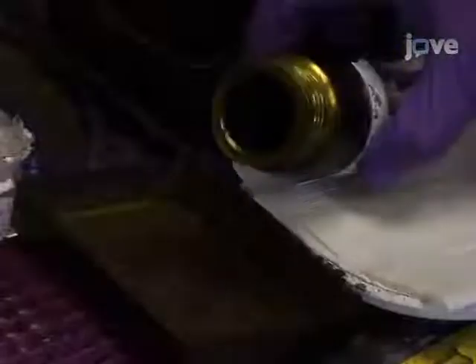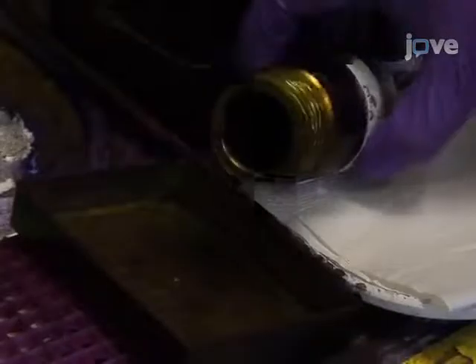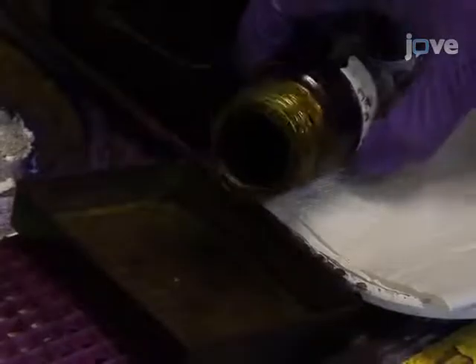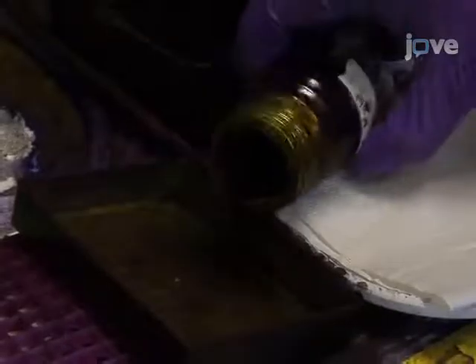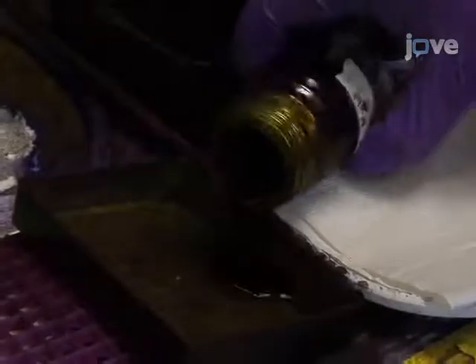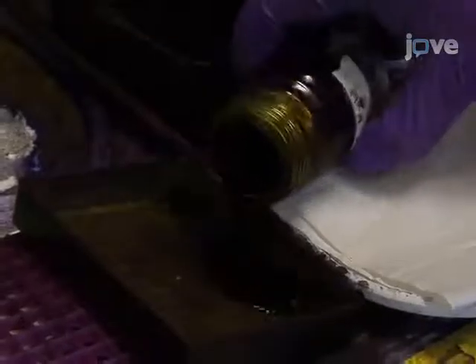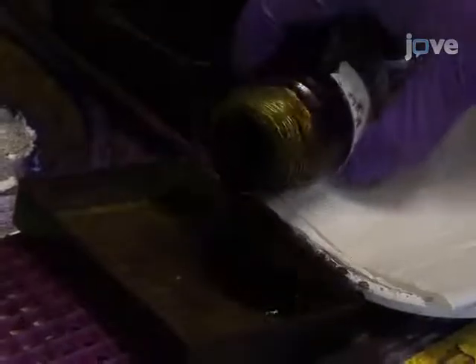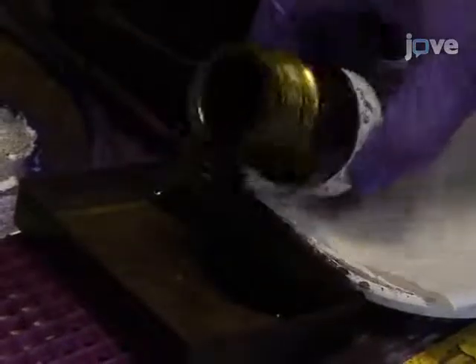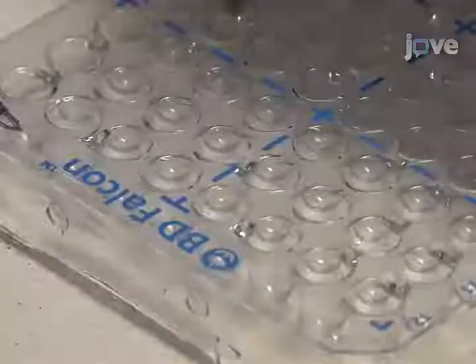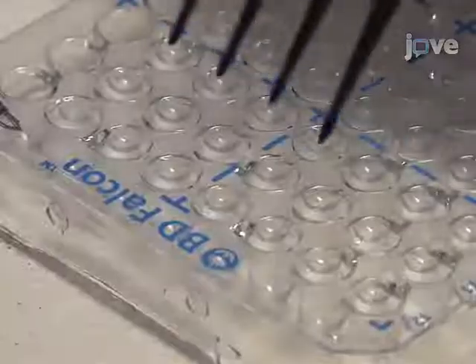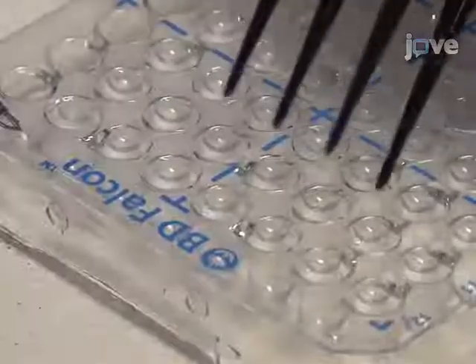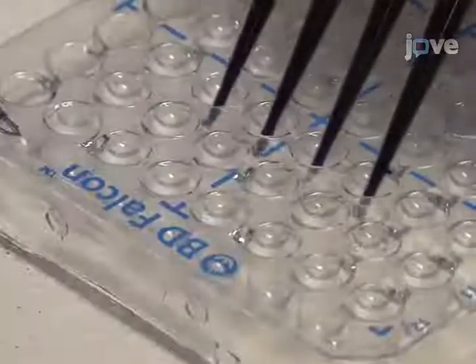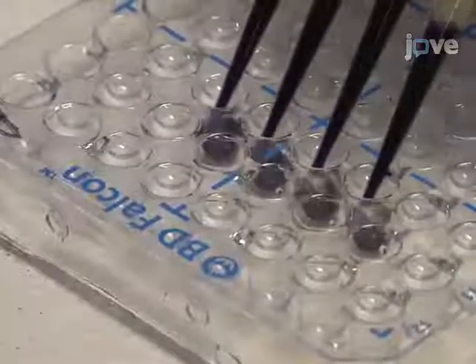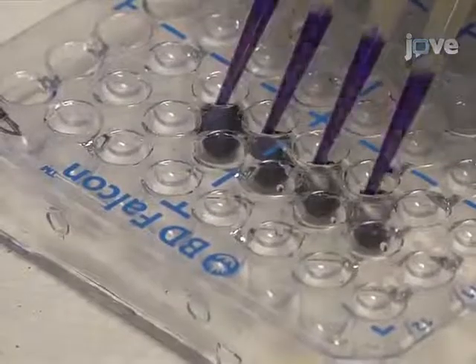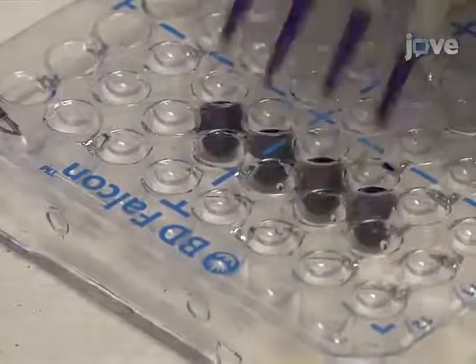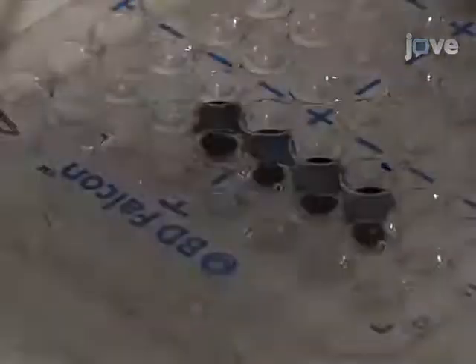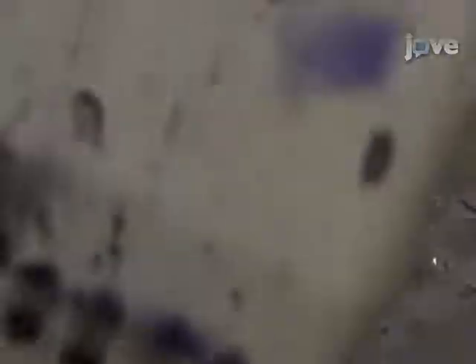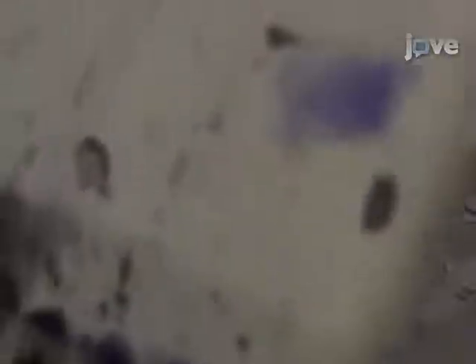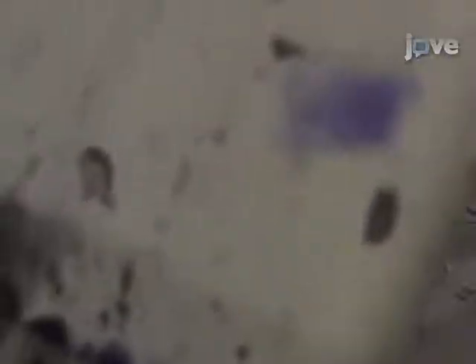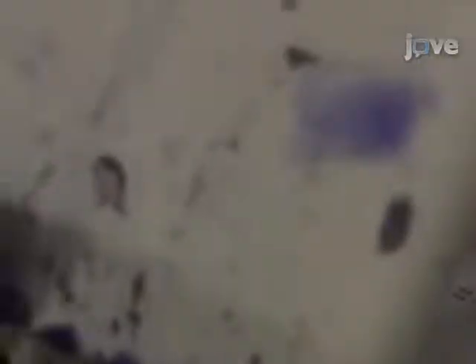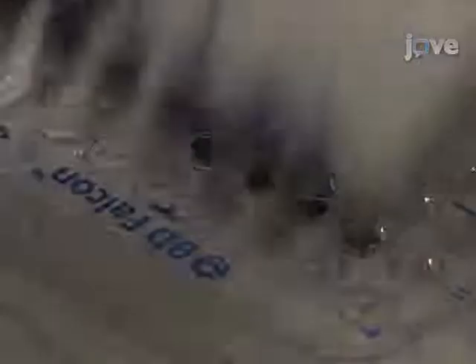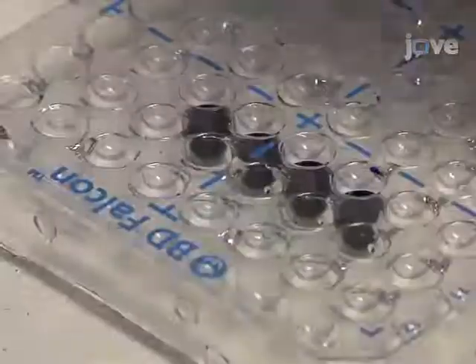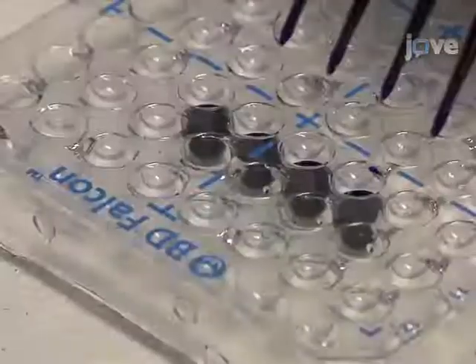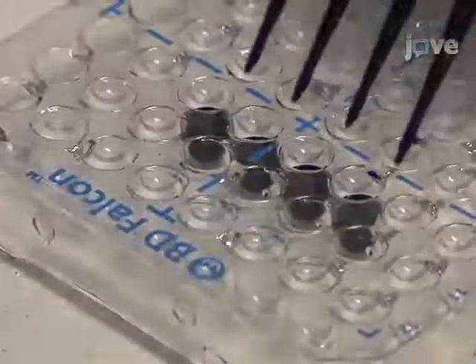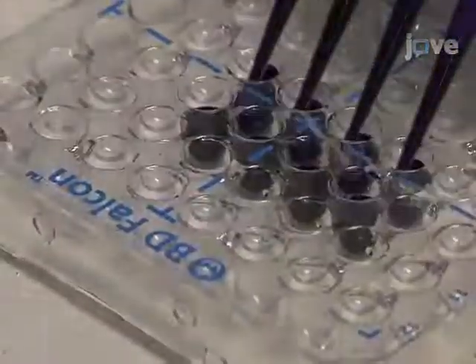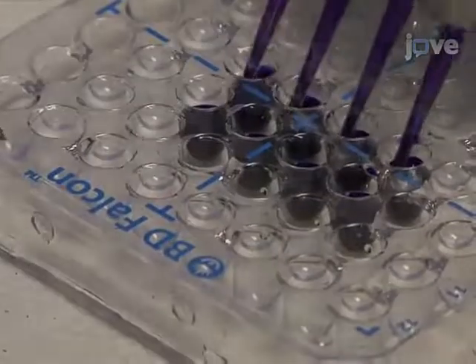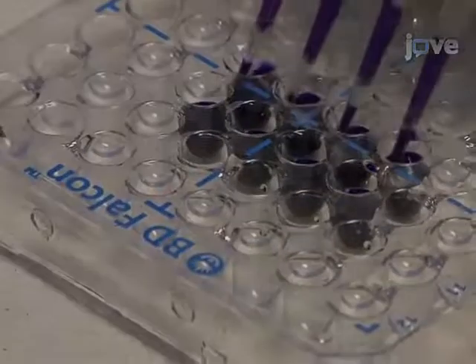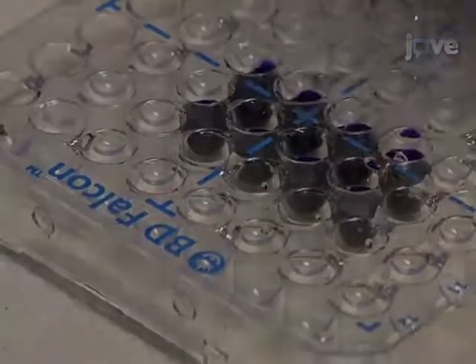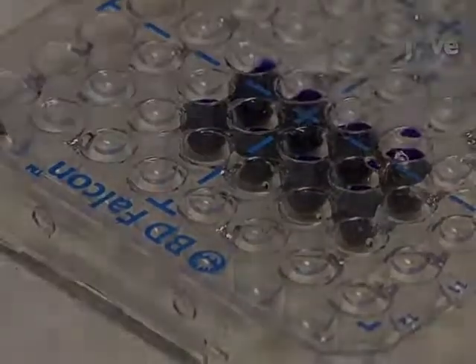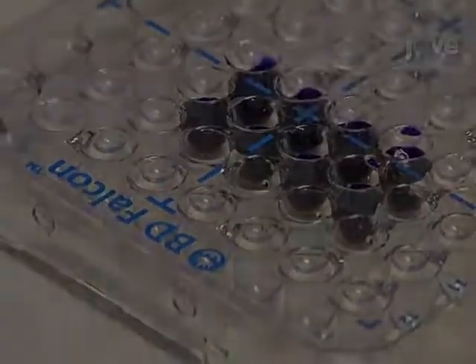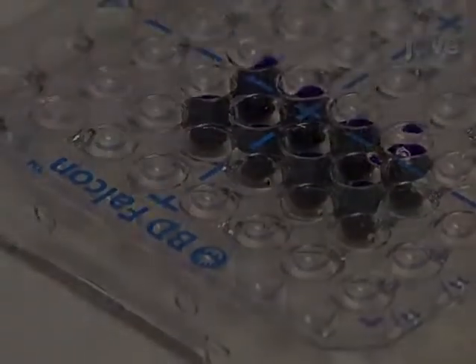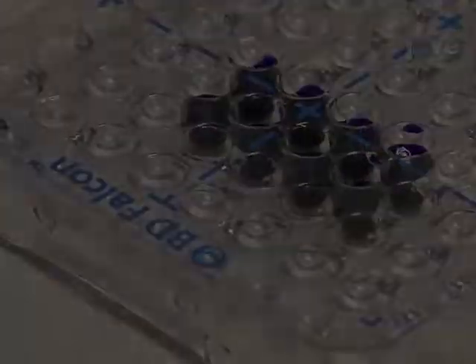Once the plate is clean, add 125 microliters per well of a 0.1% crystal violet solution to stain the cells.